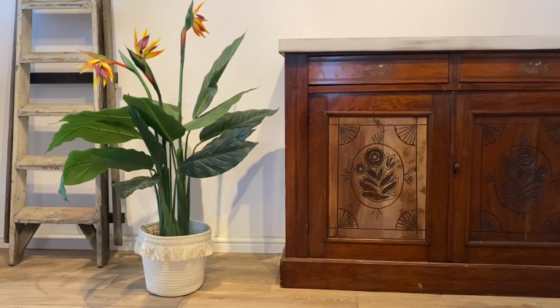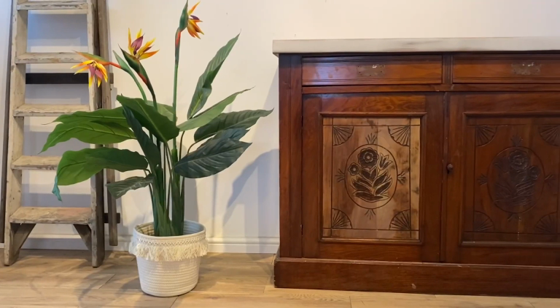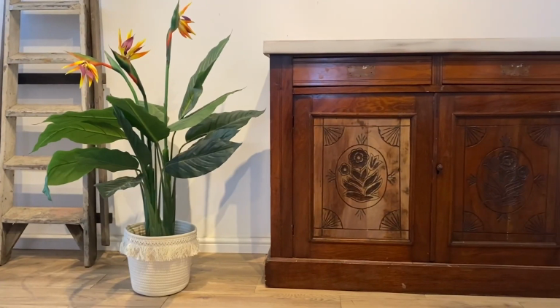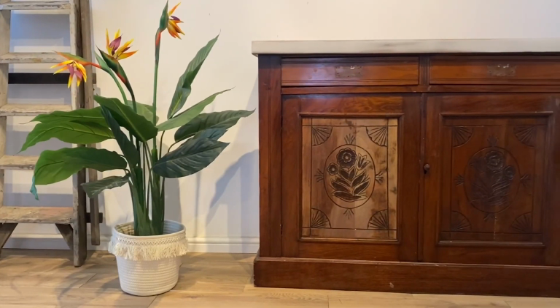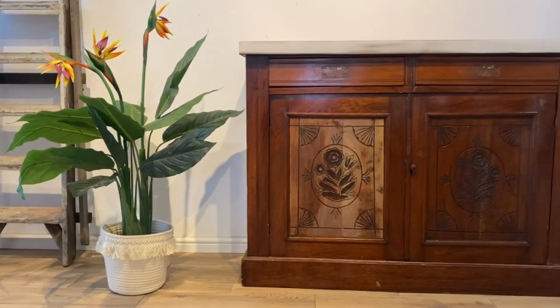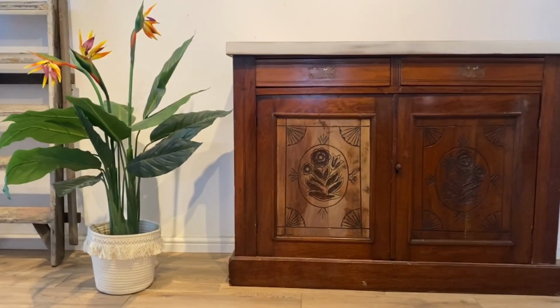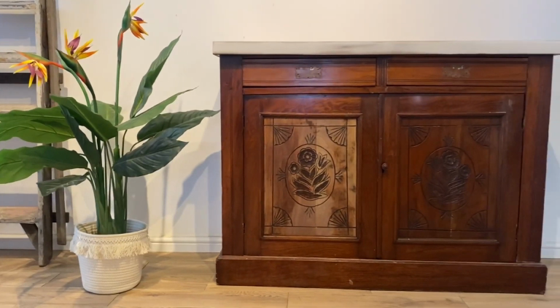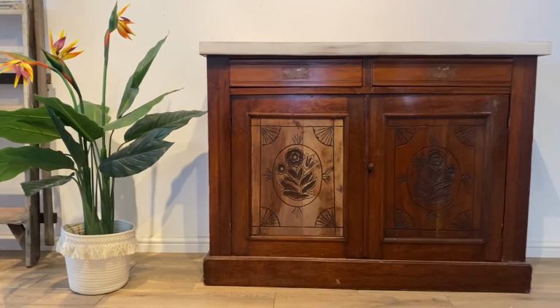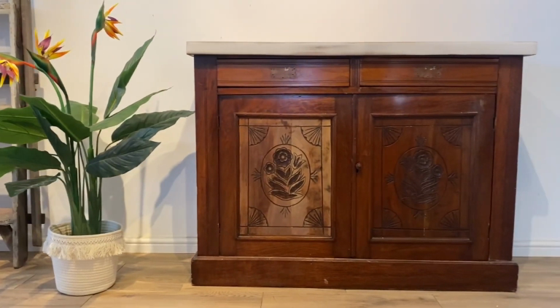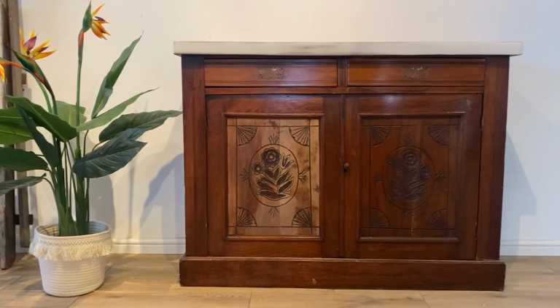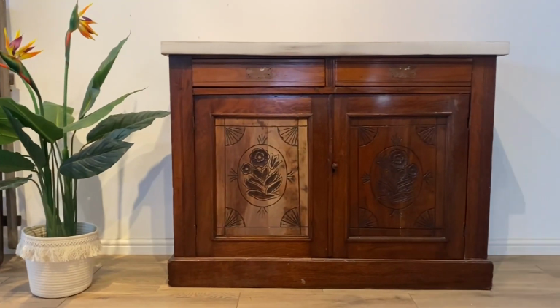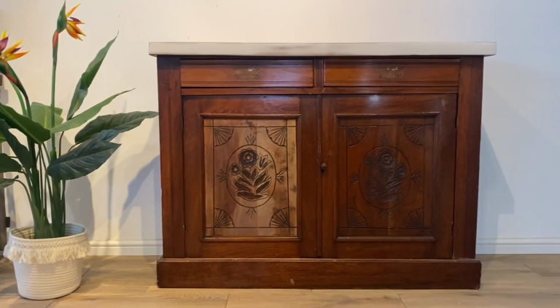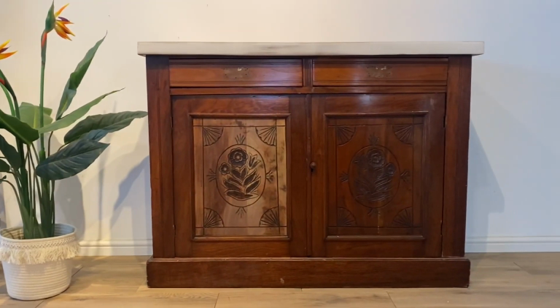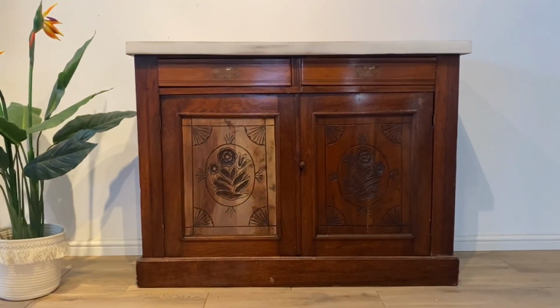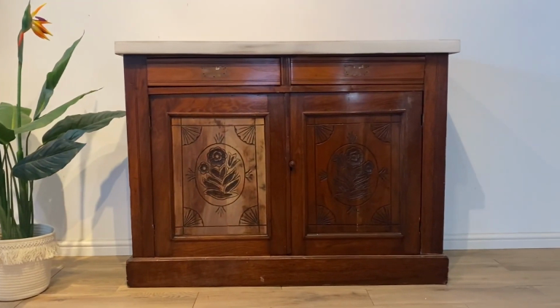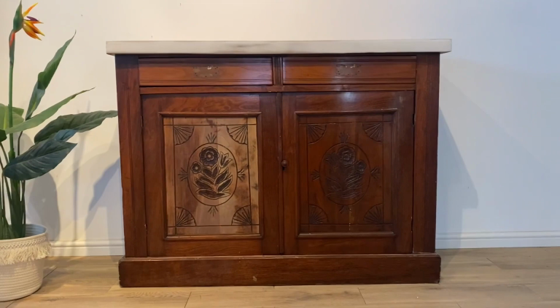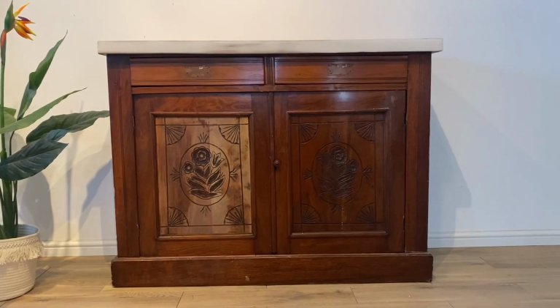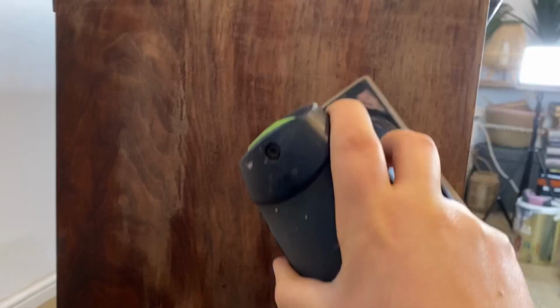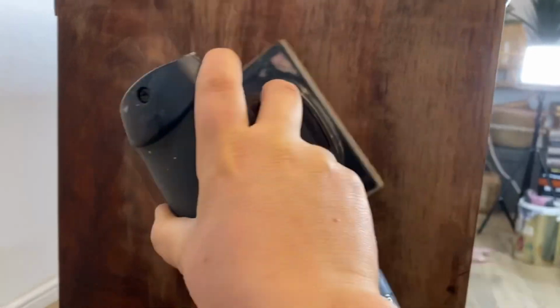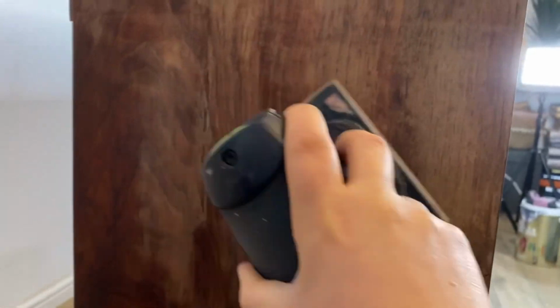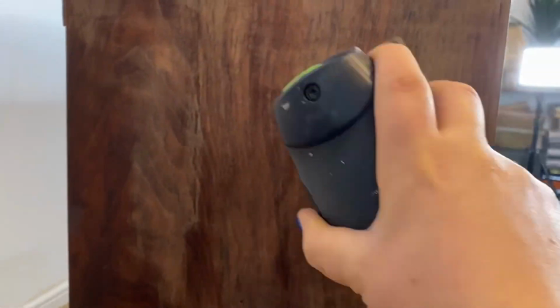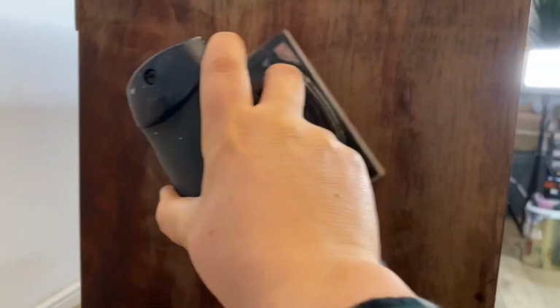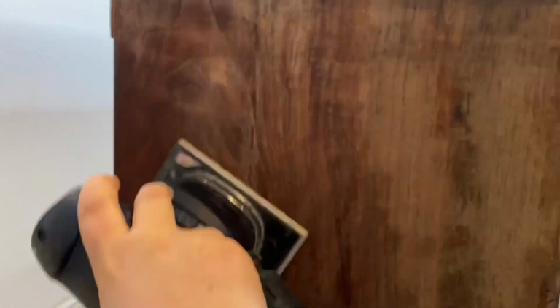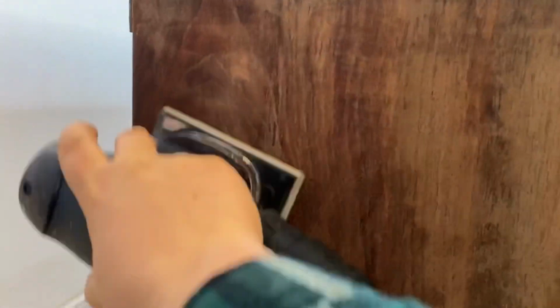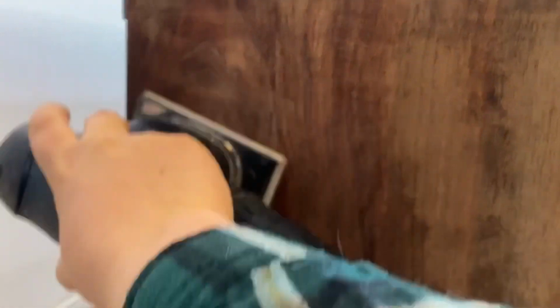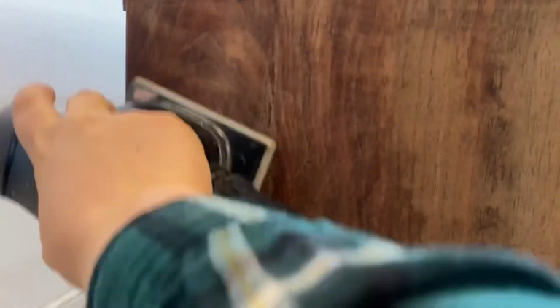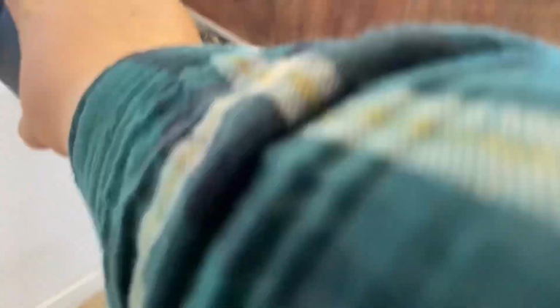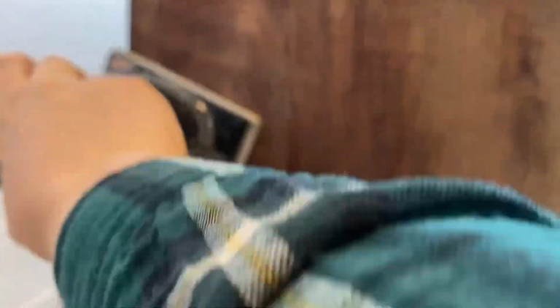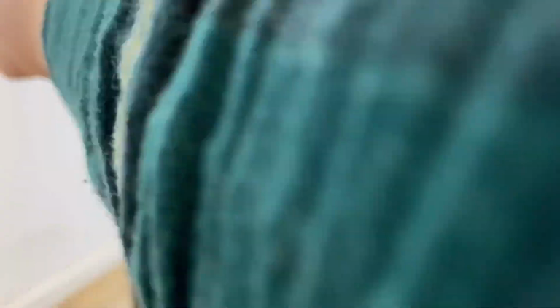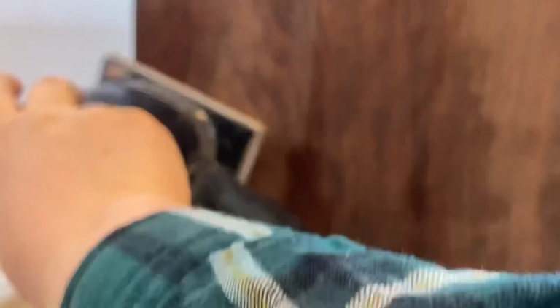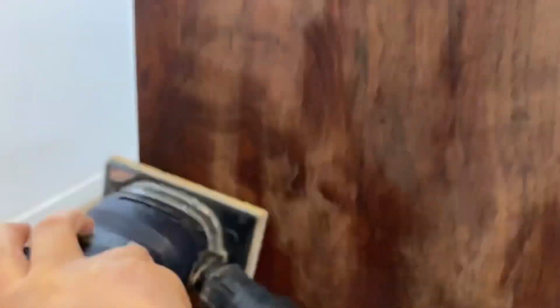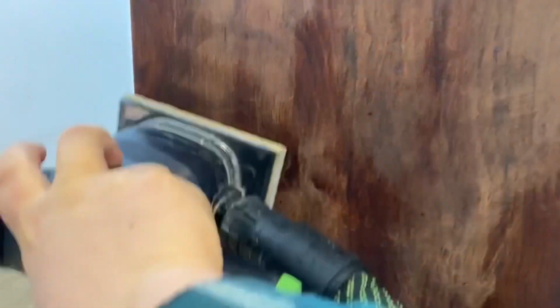First of all I'm going to clean the sideboard with White Lightning. Then I'm going to sand off all of the old finish.